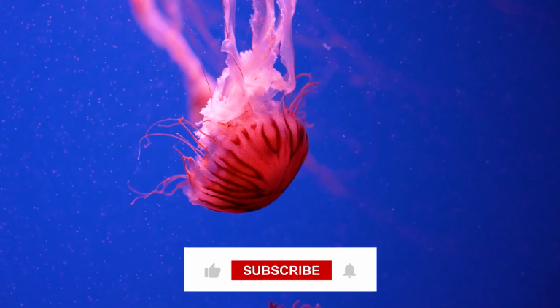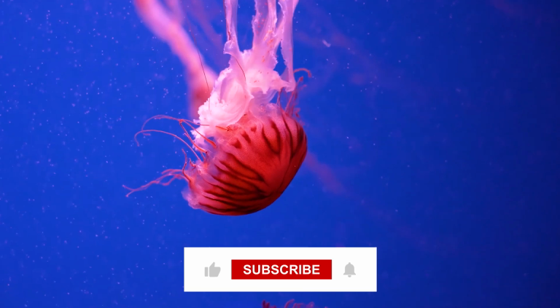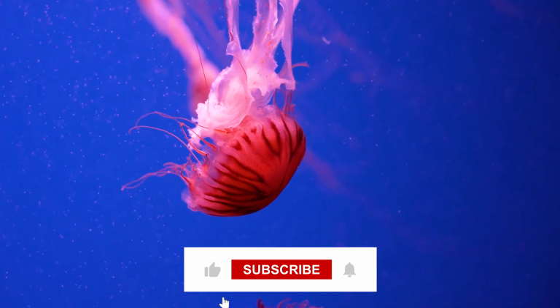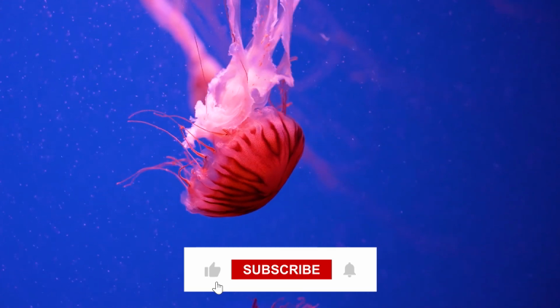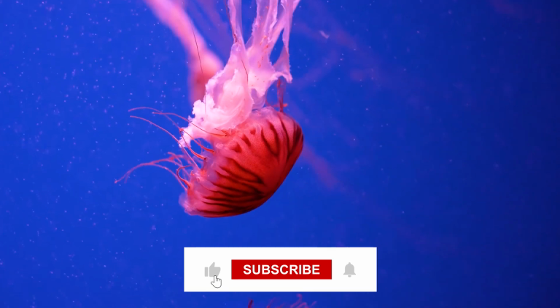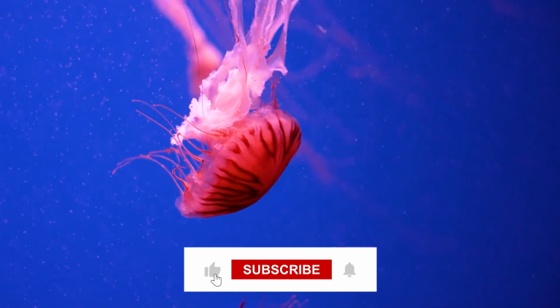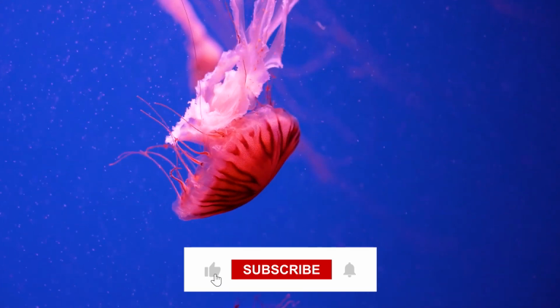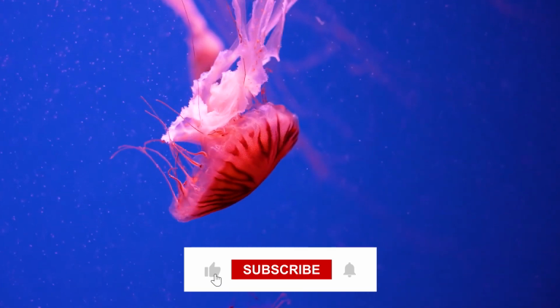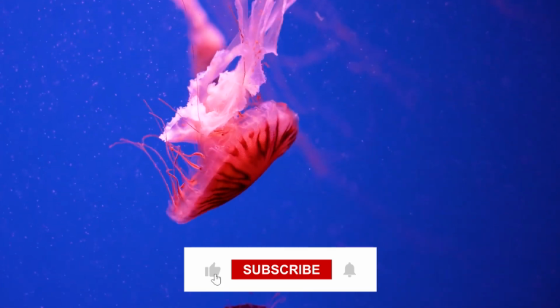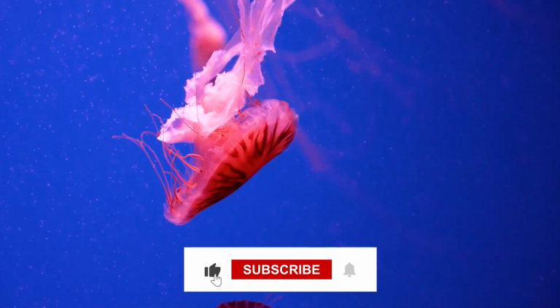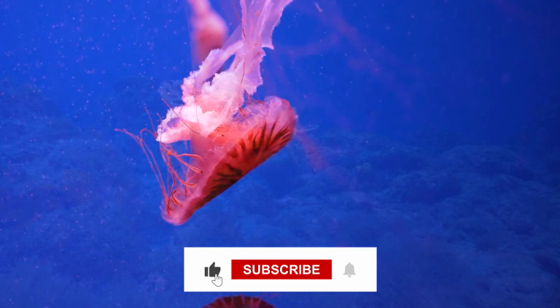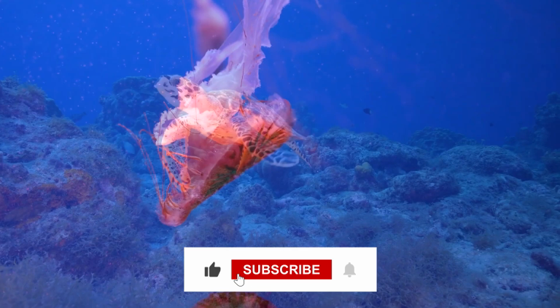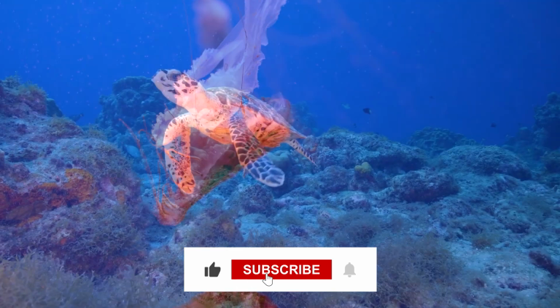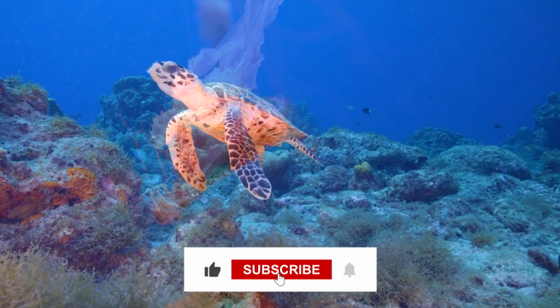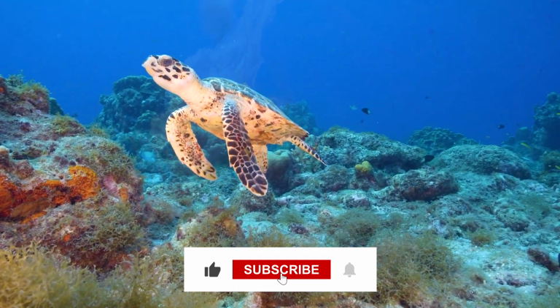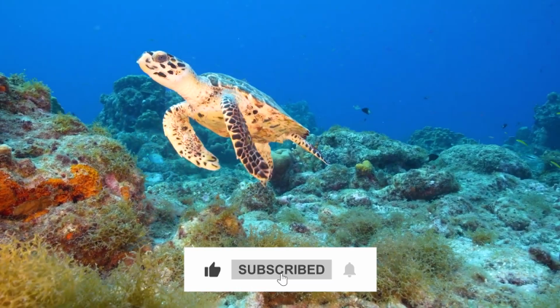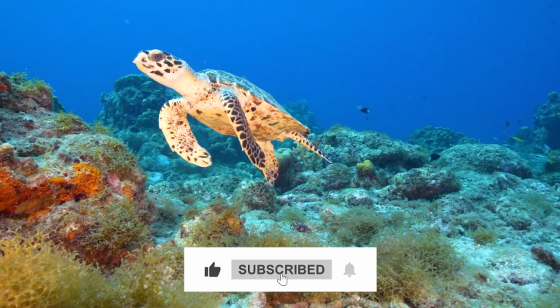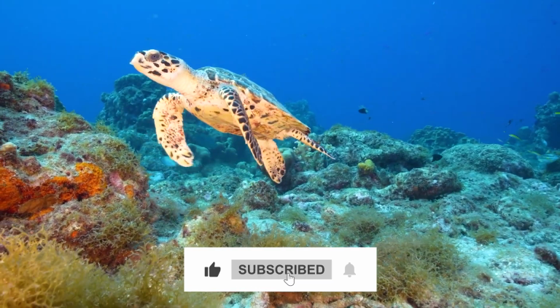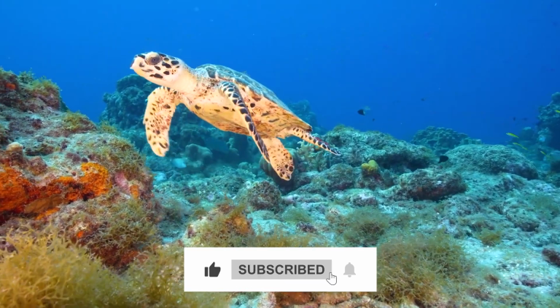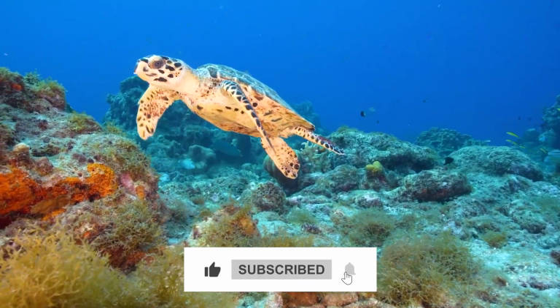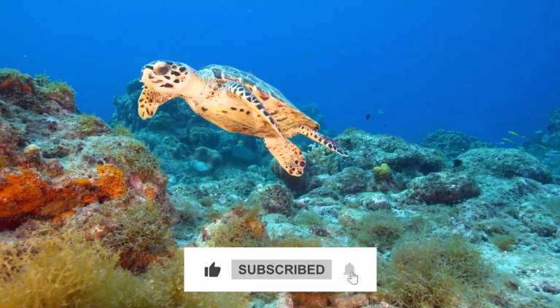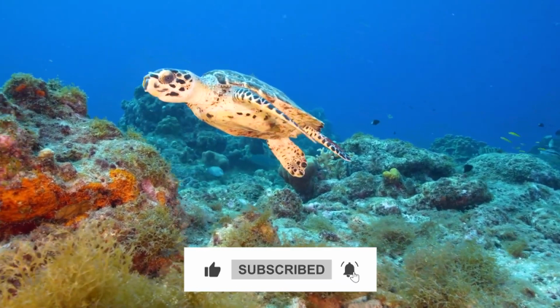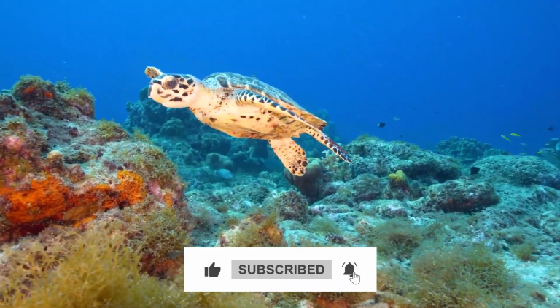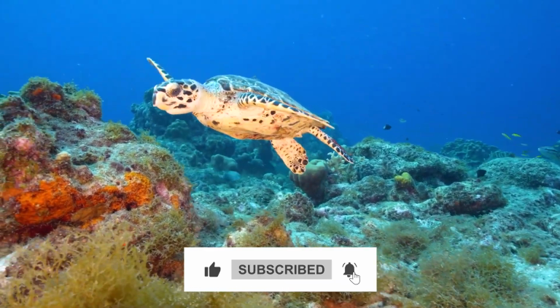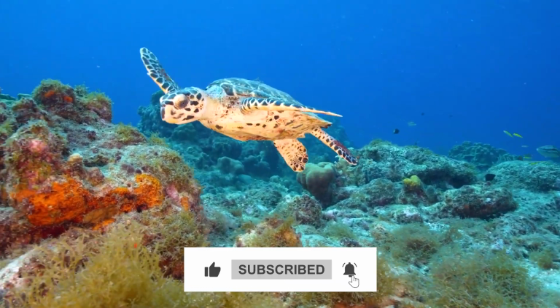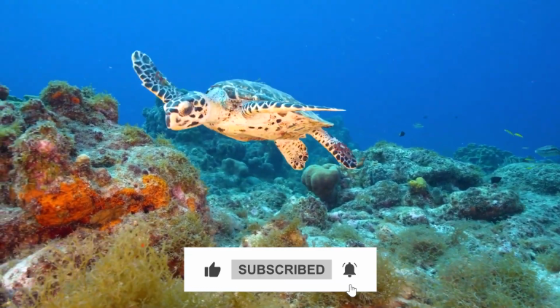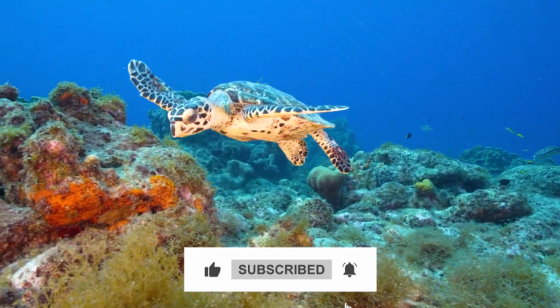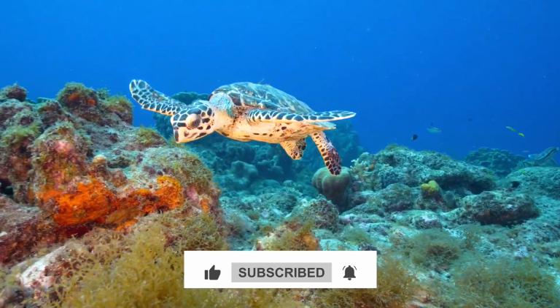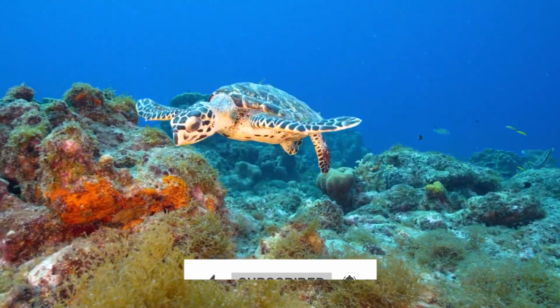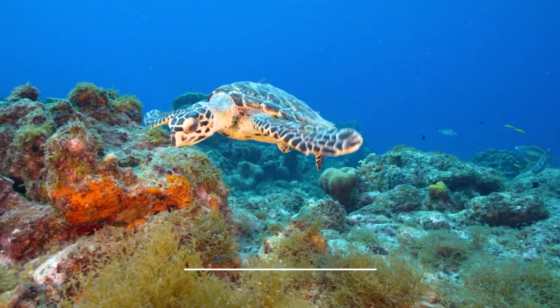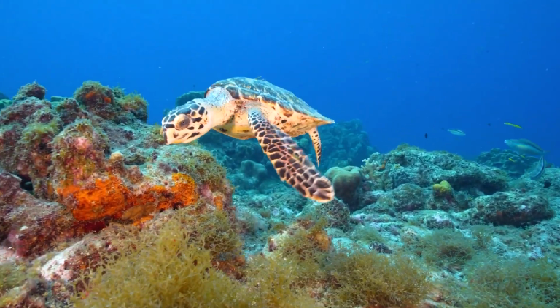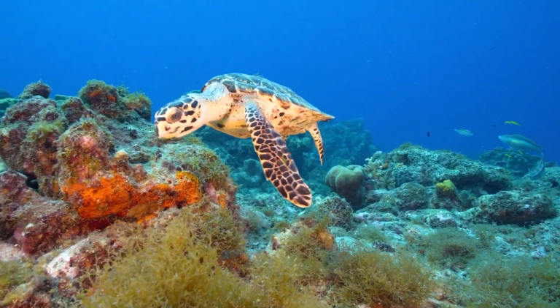Don't forget to hit that subscribe button and give us a thumbs up. Until next time, keep exploring!